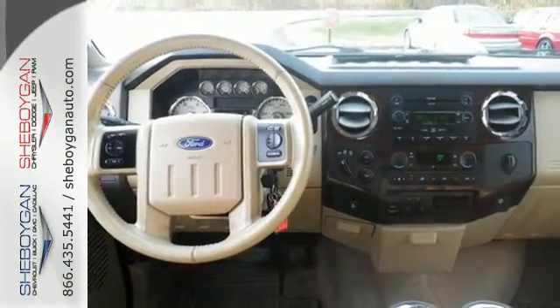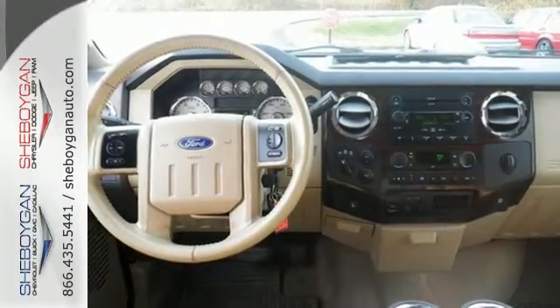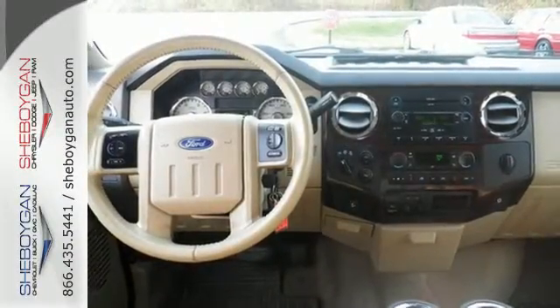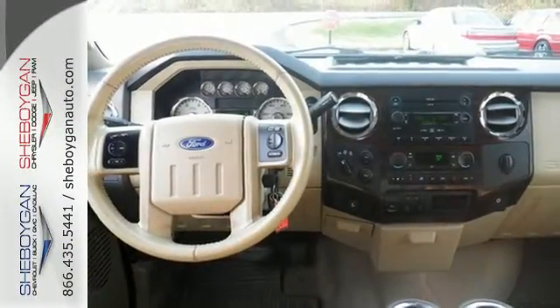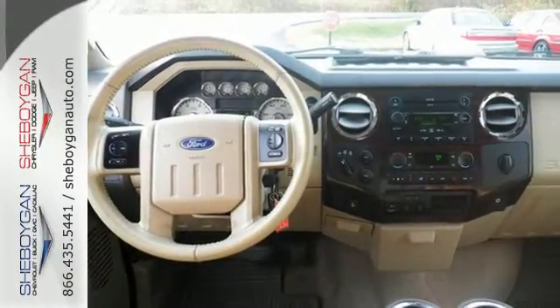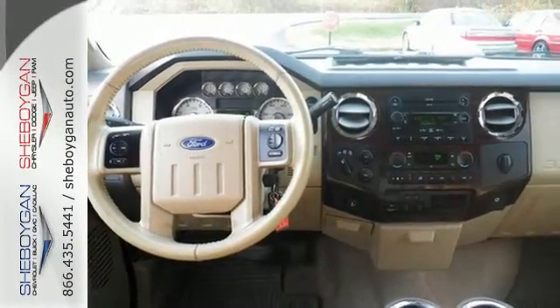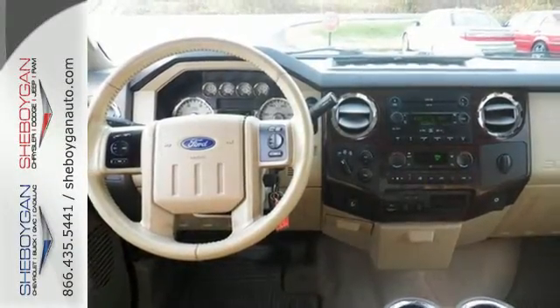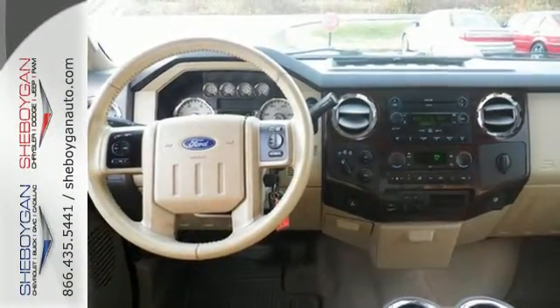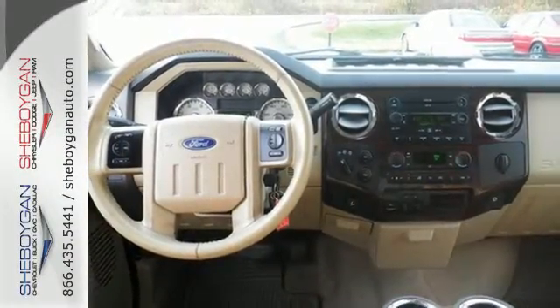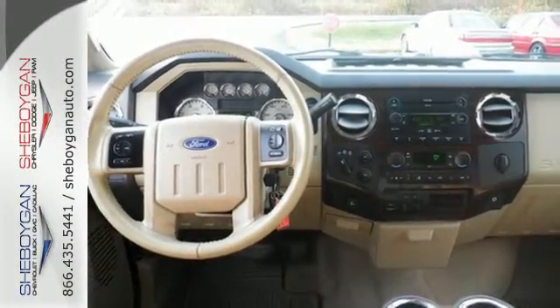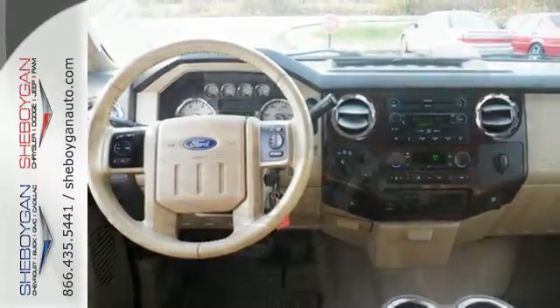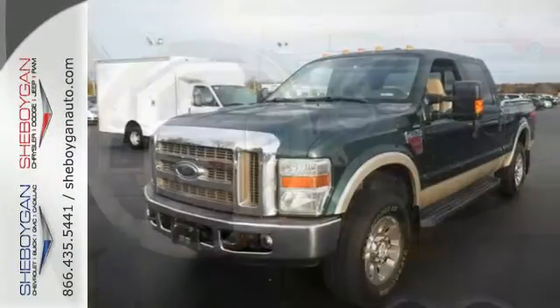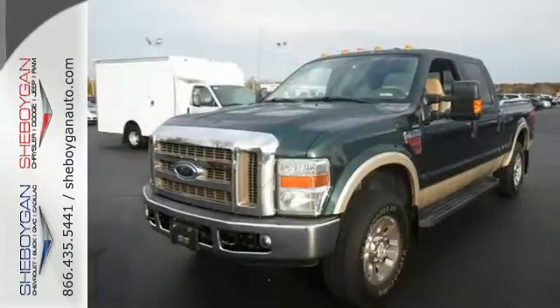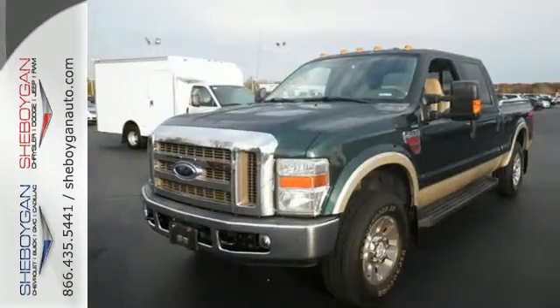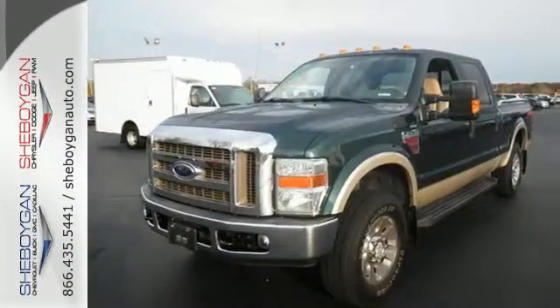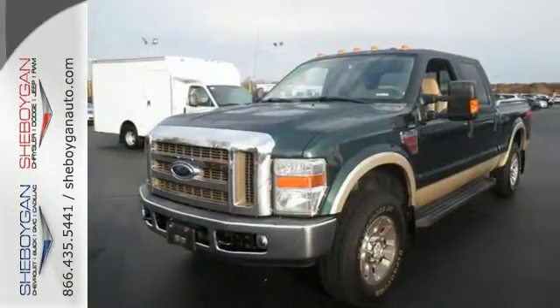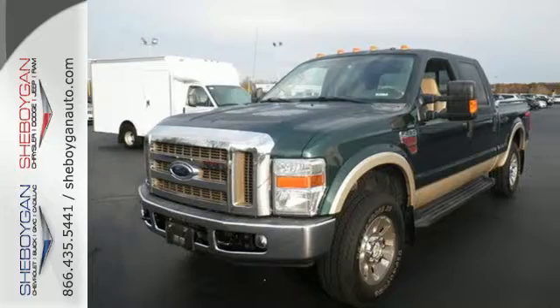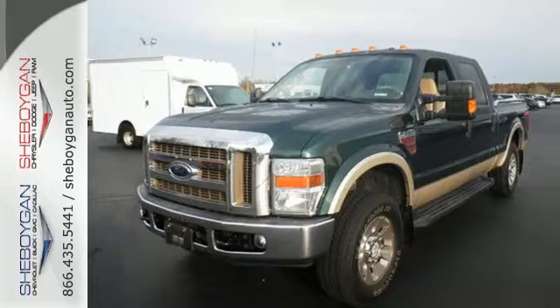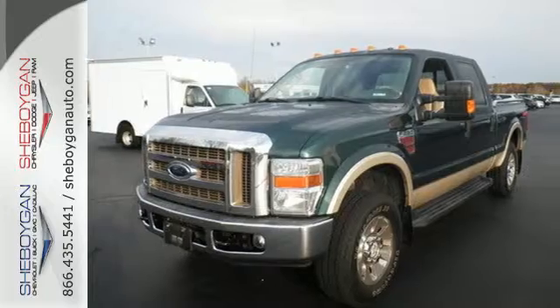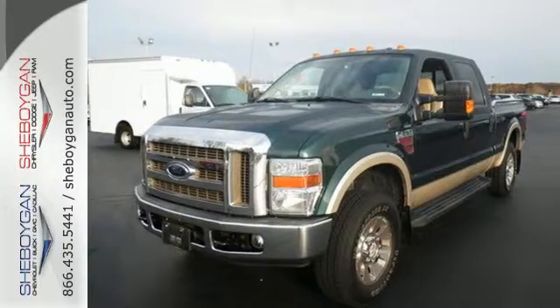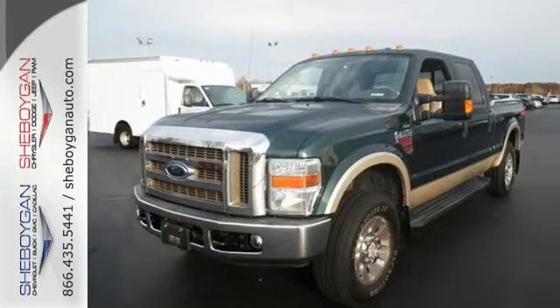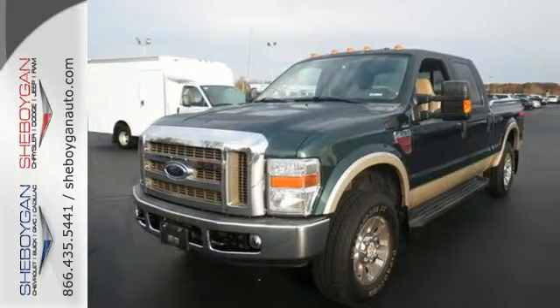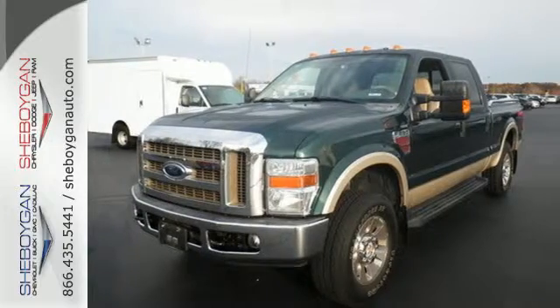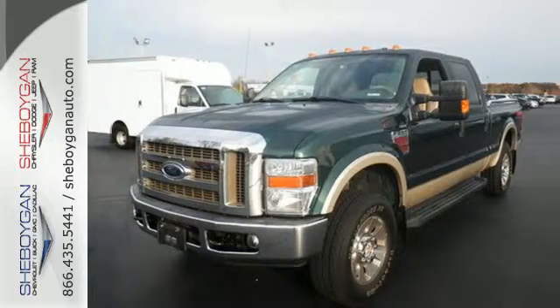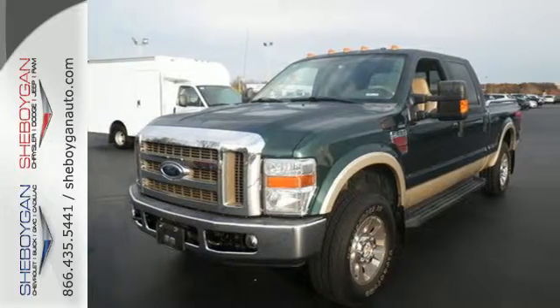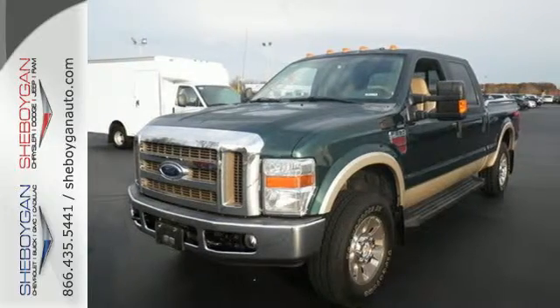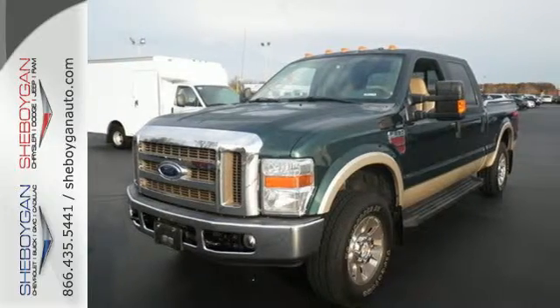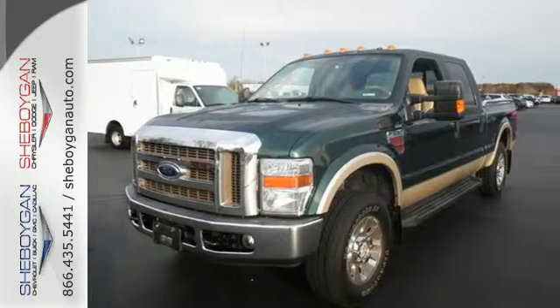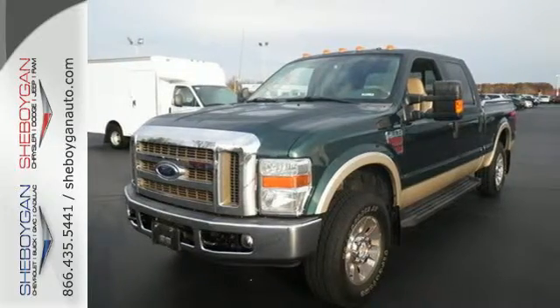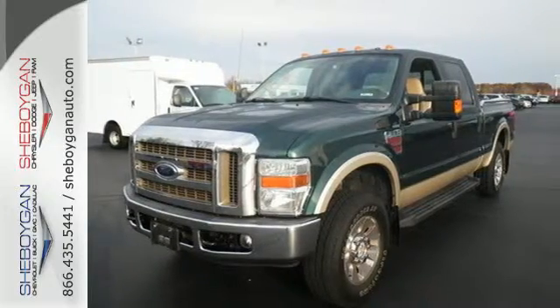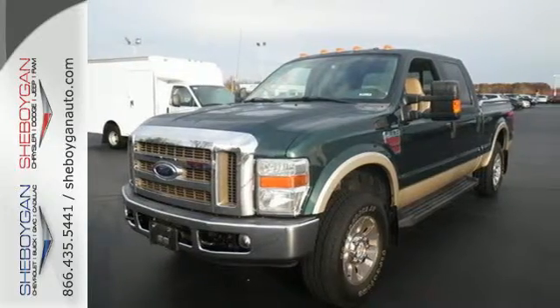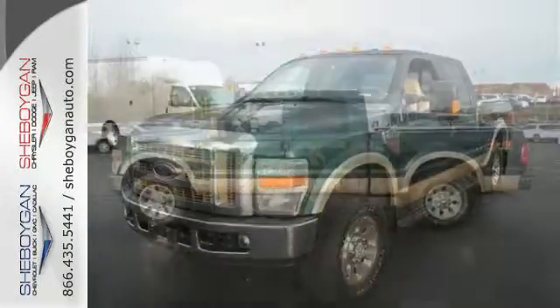Enthusiasts praise the class-leading F-250 for its superb performance, spacious interior, and rock solid chassis.